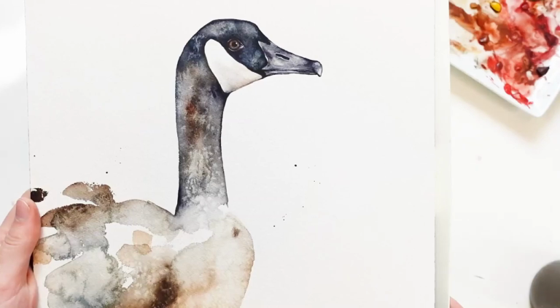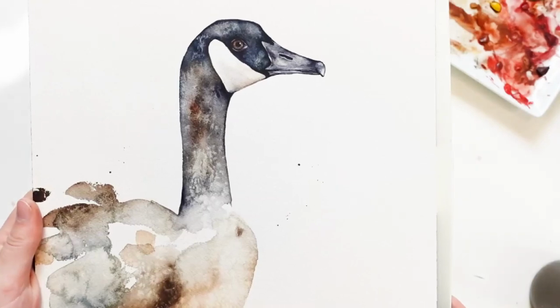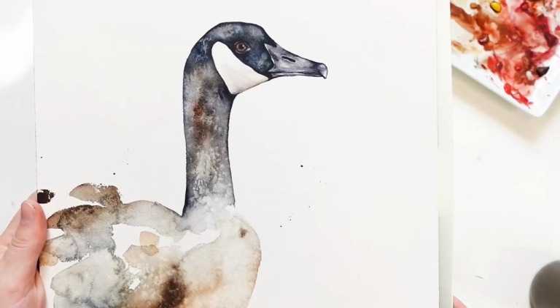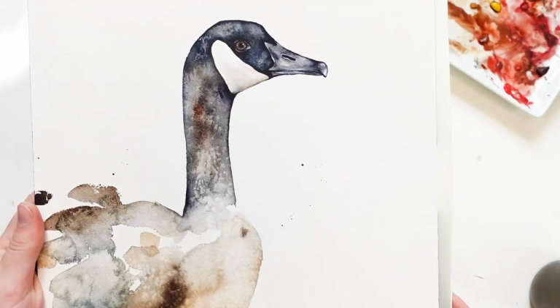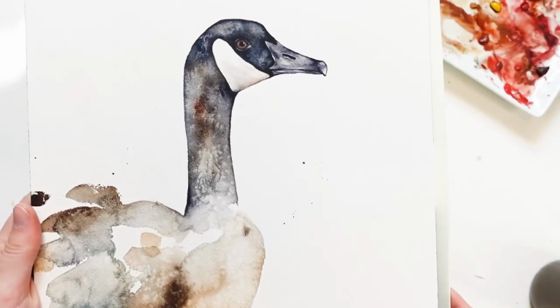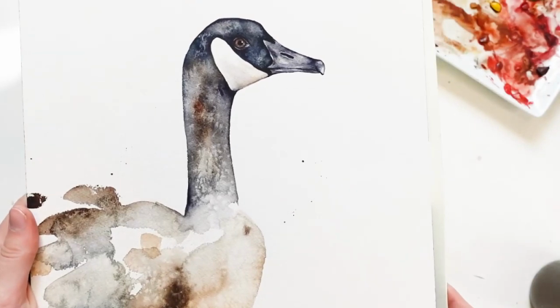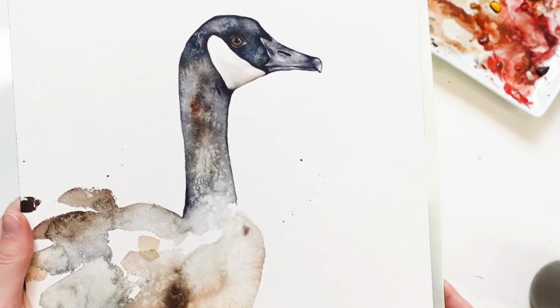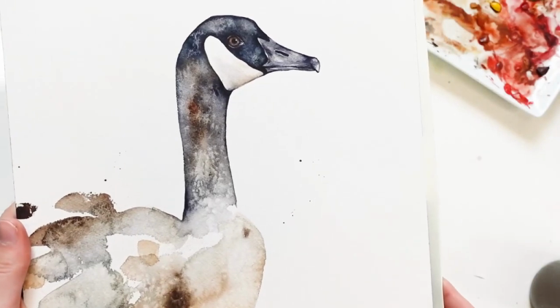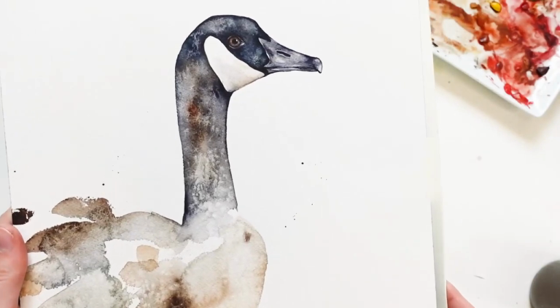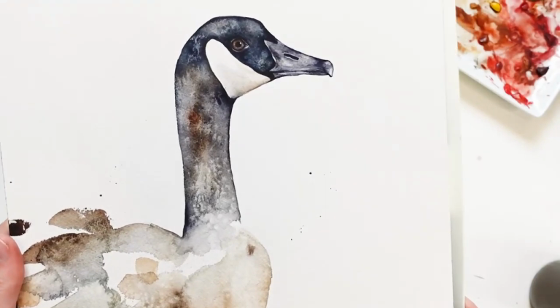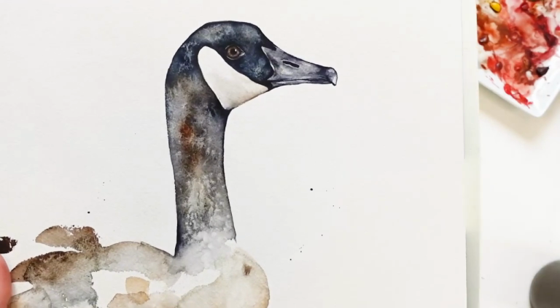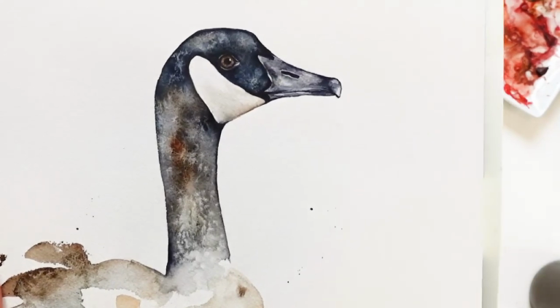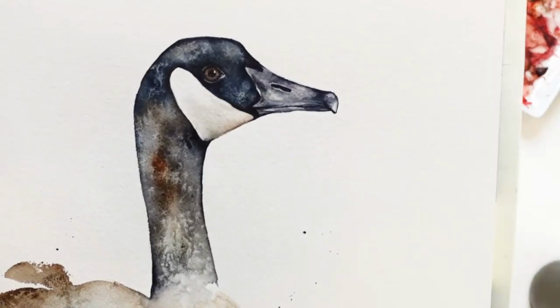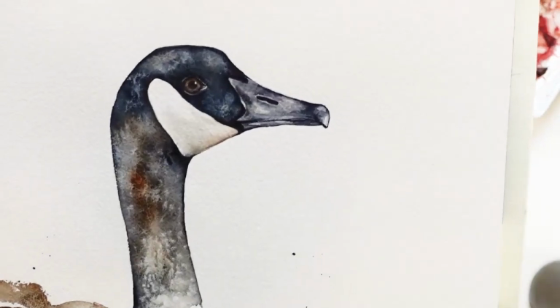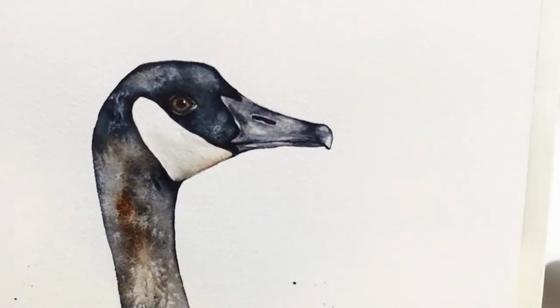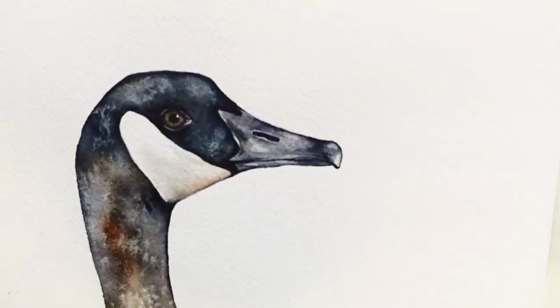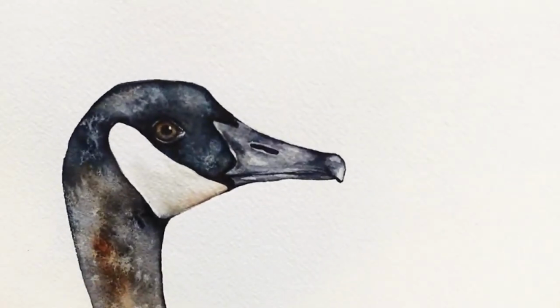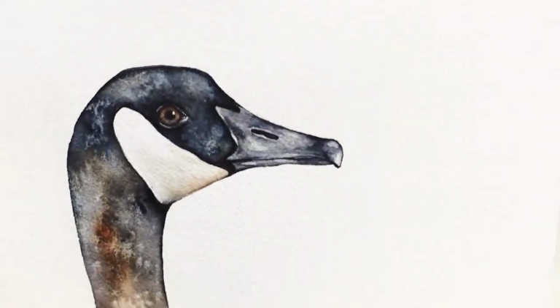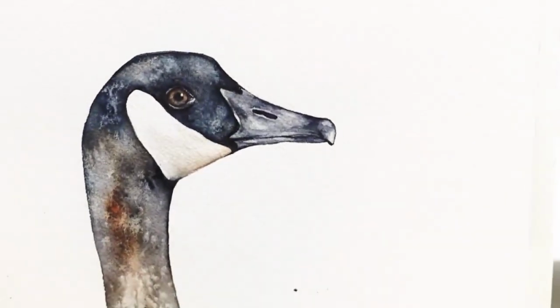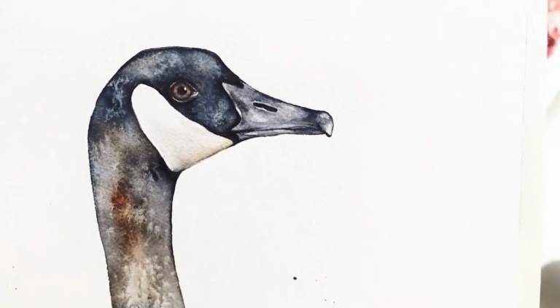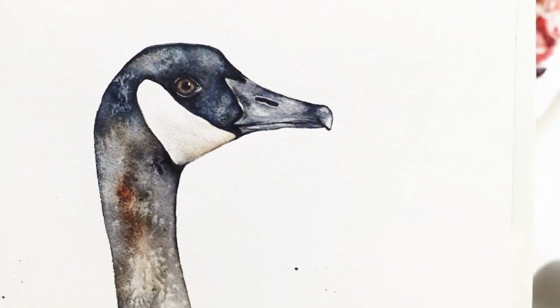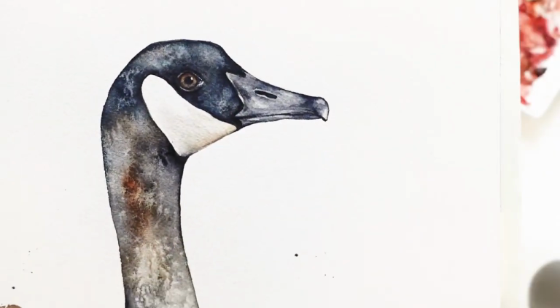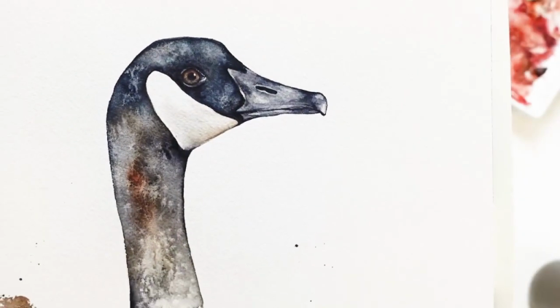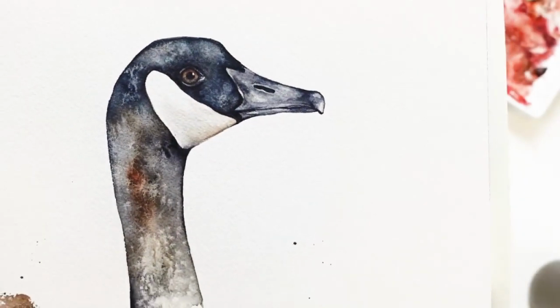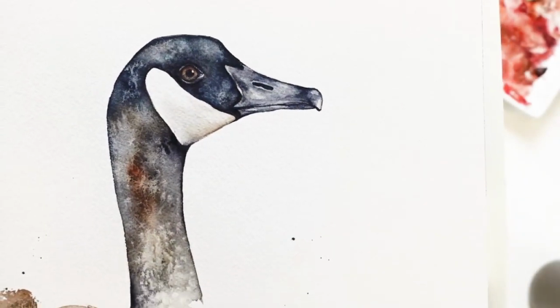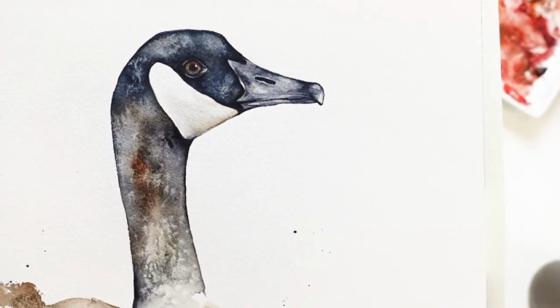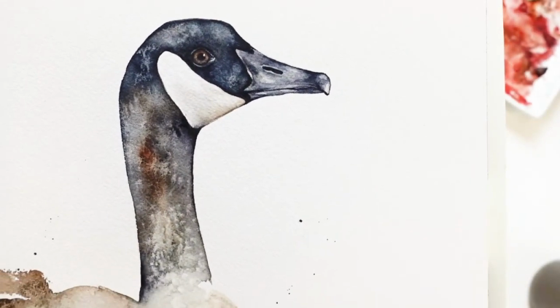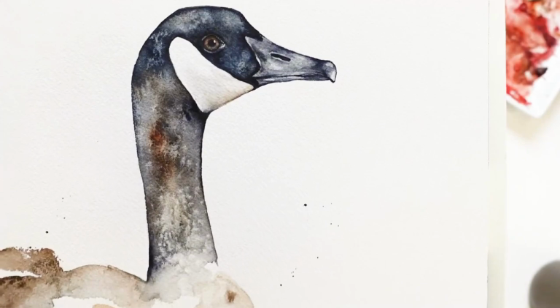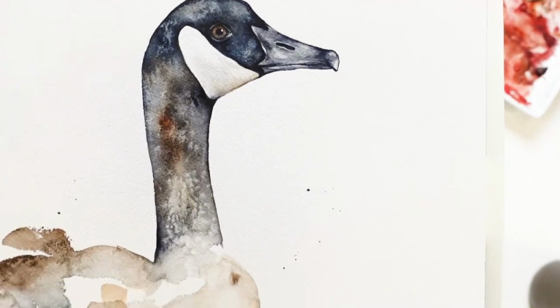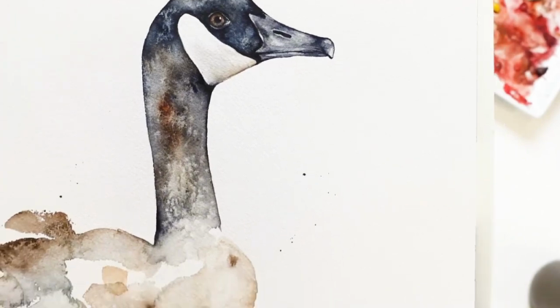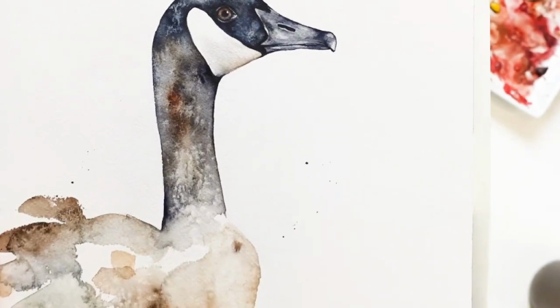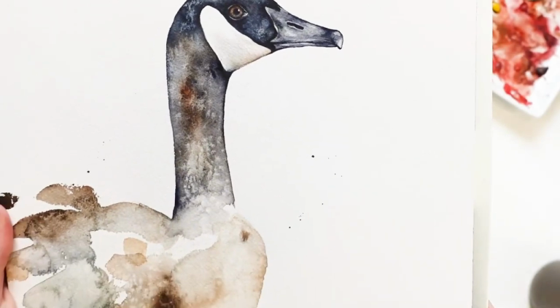Hello everyone, it's Kylie from Painted Wing. In today's video, I'm going to be demonstrating how to paint a goose with watercolors.